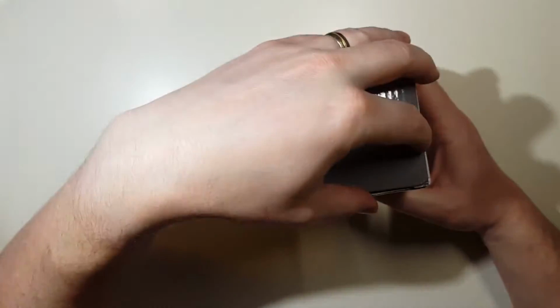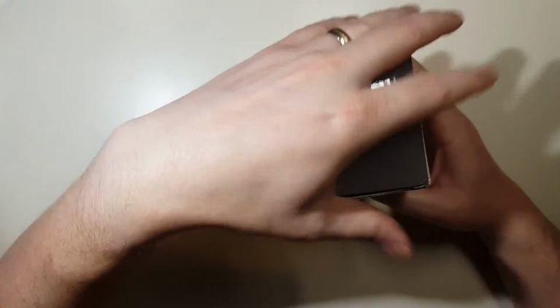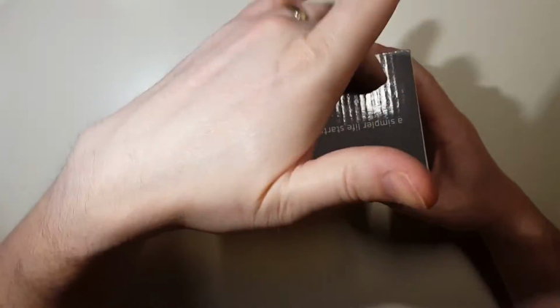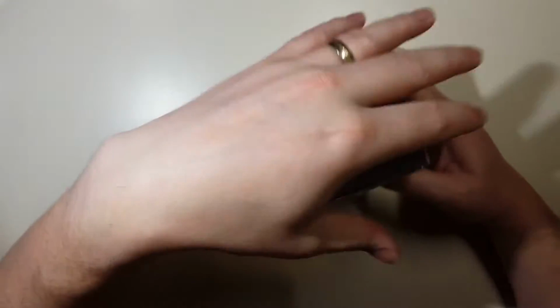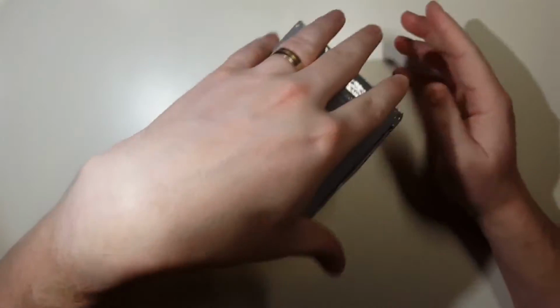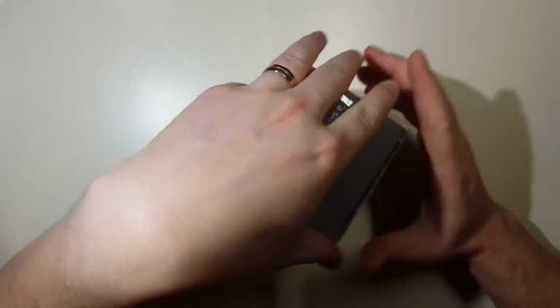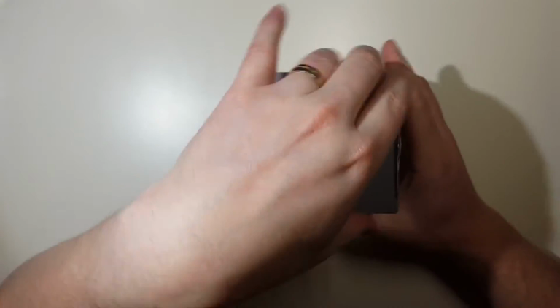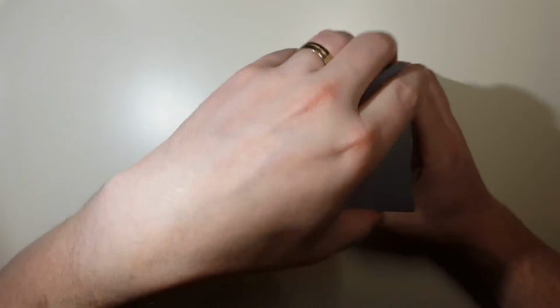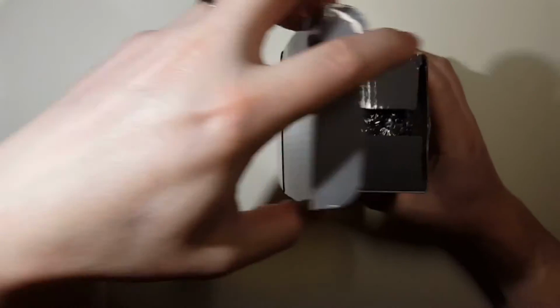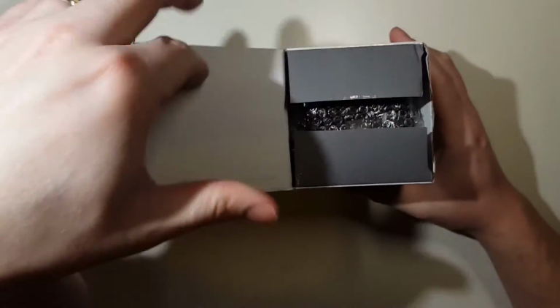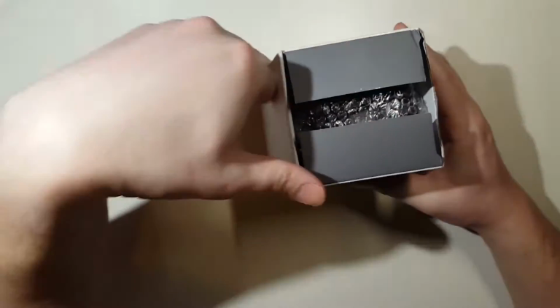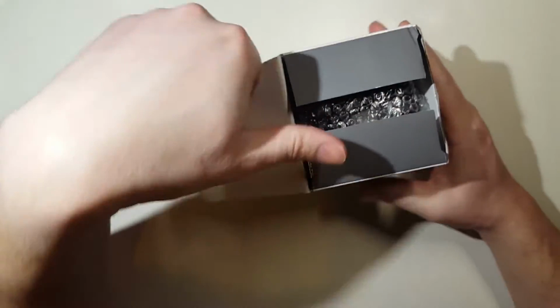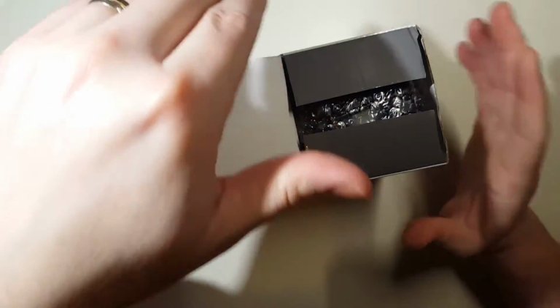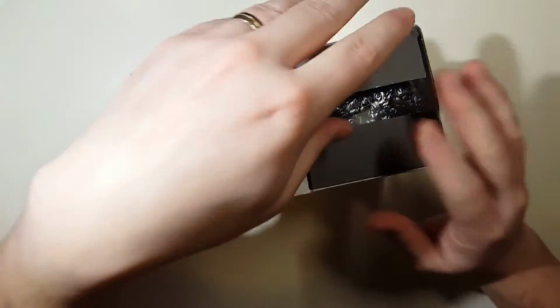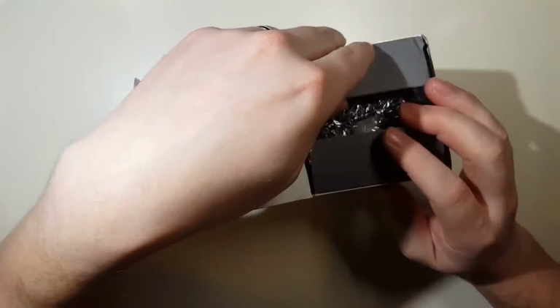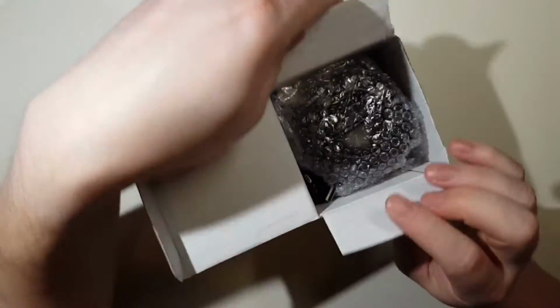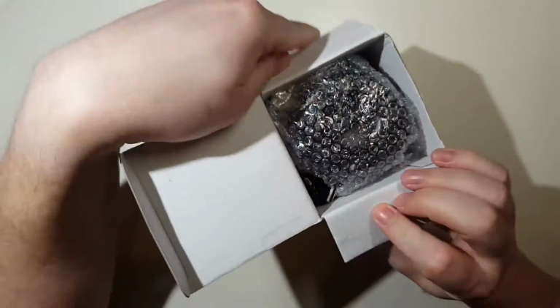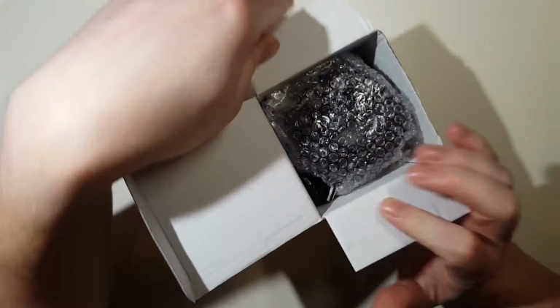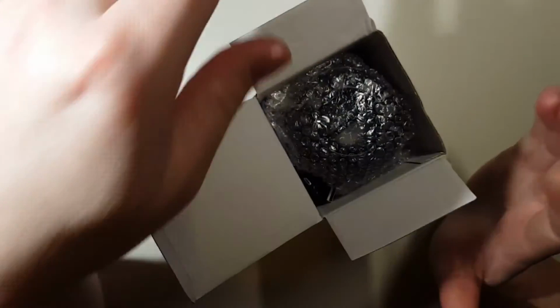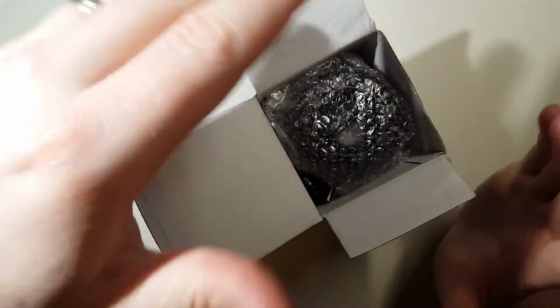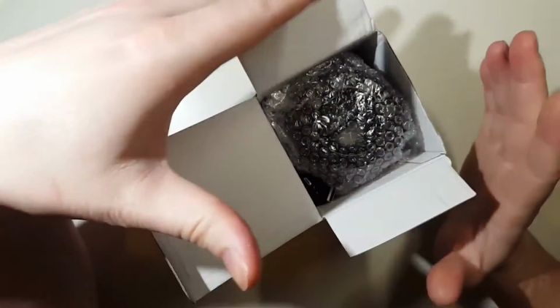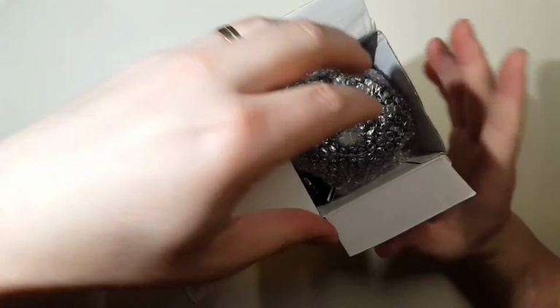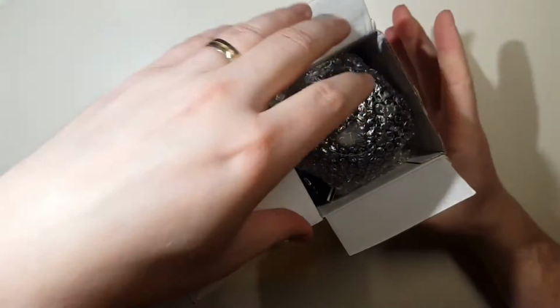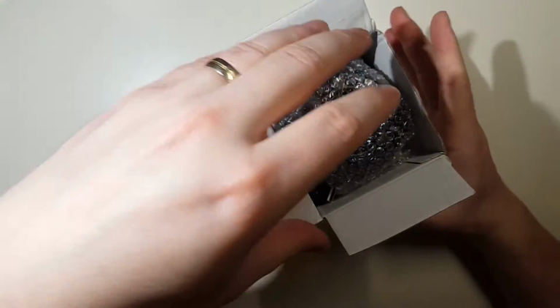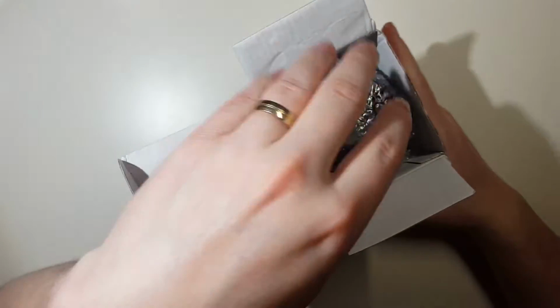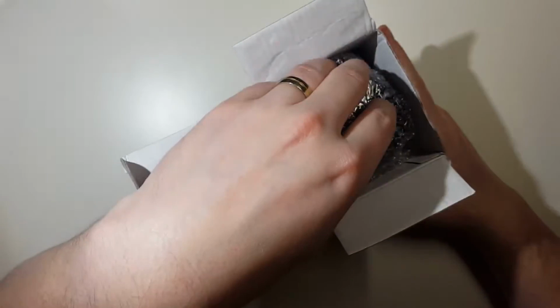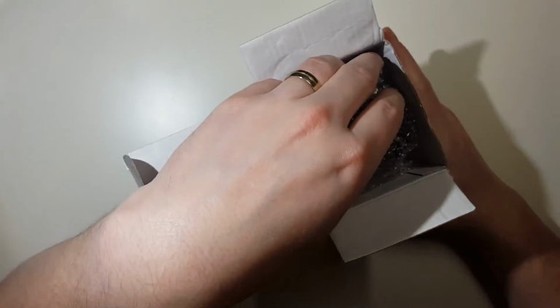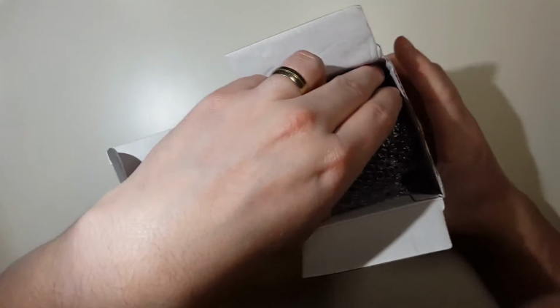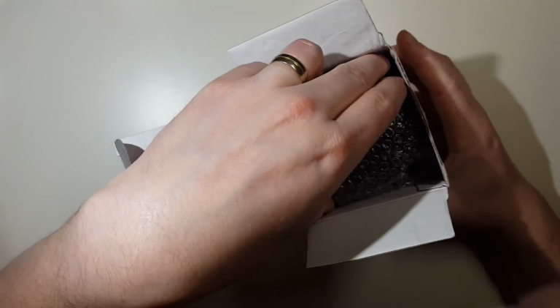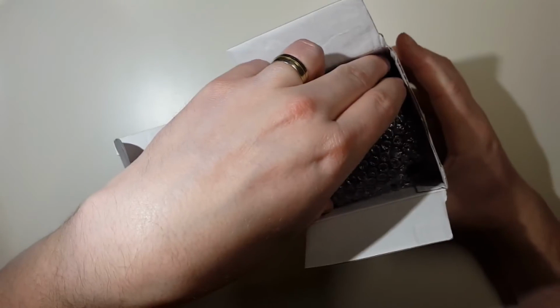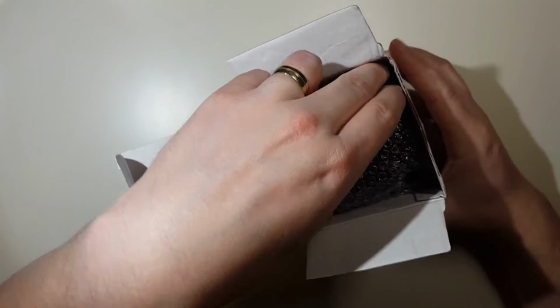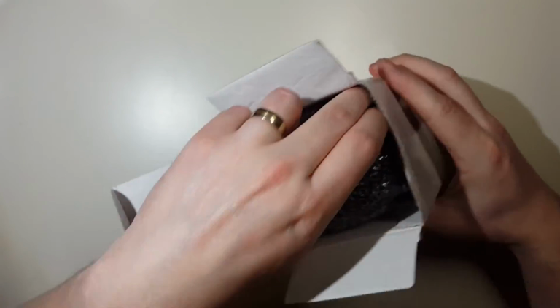It's got a water rating of IPX5. What that means is you can splash this device with water, but you cannot submerge it.